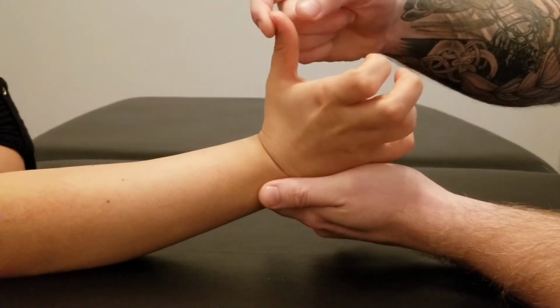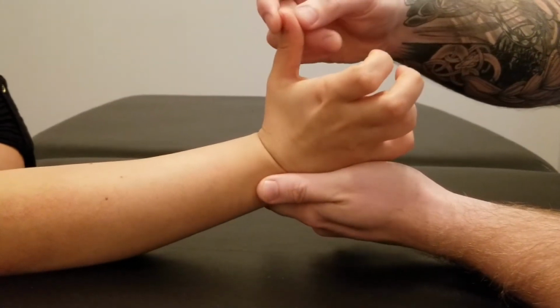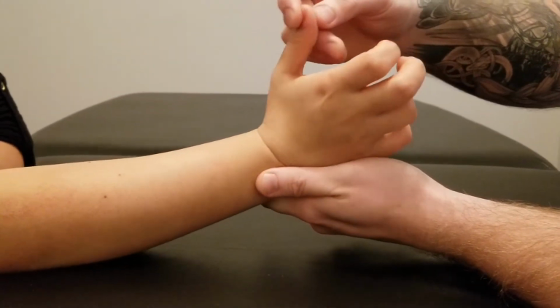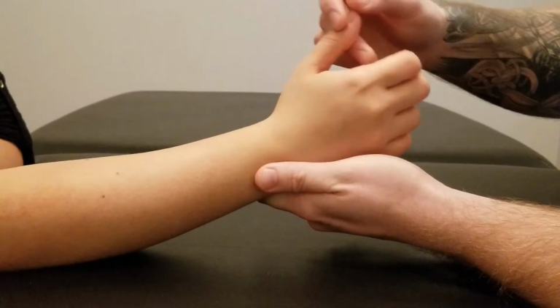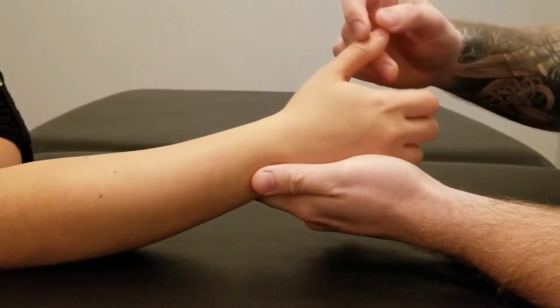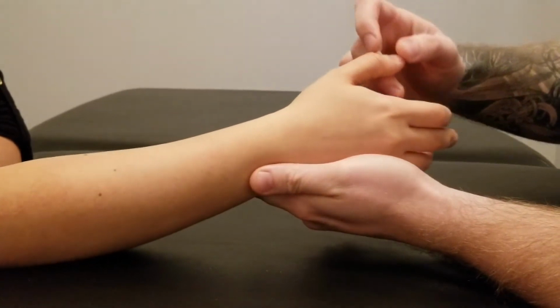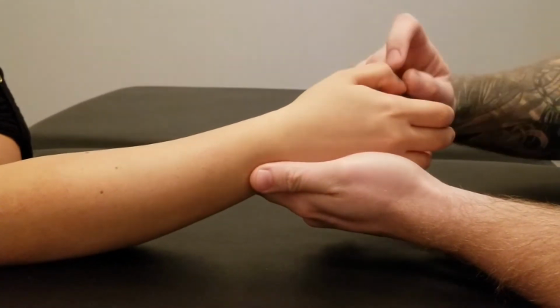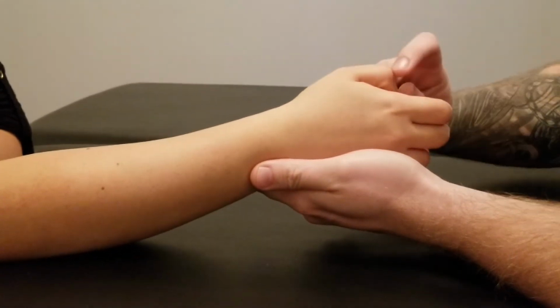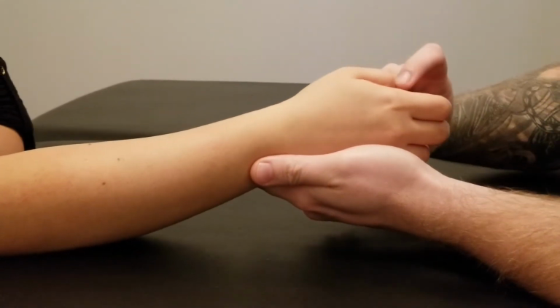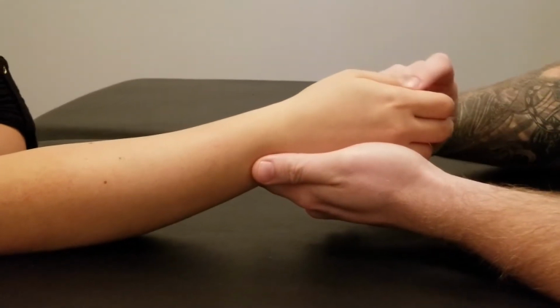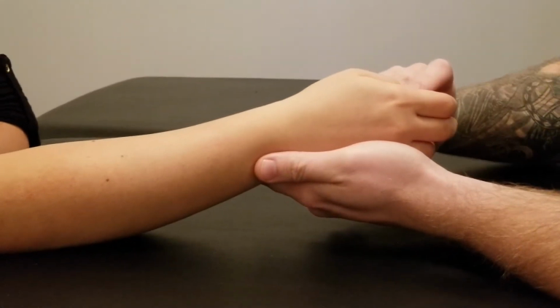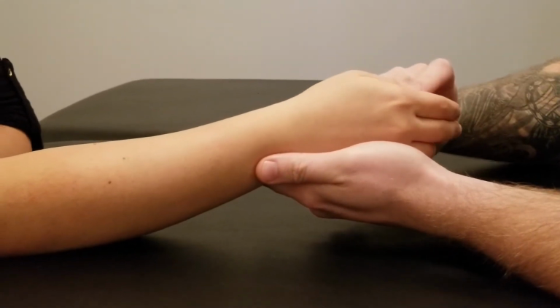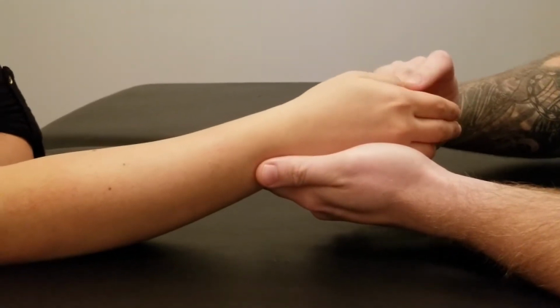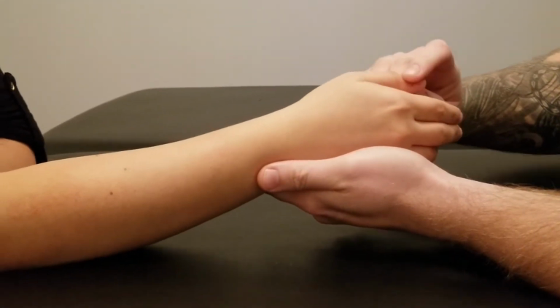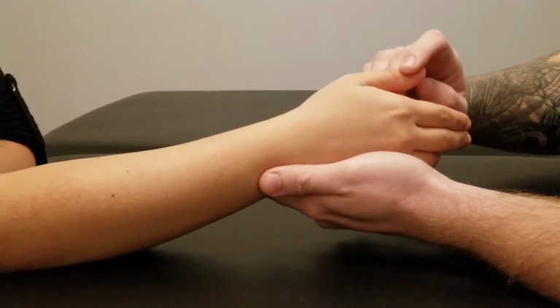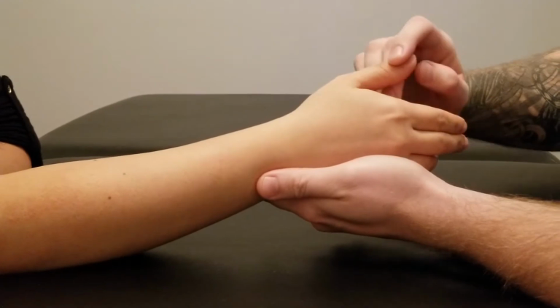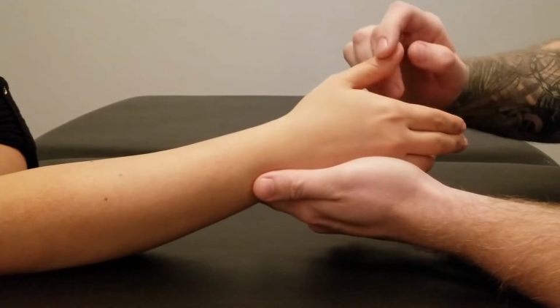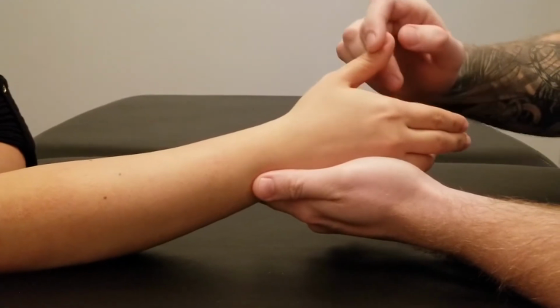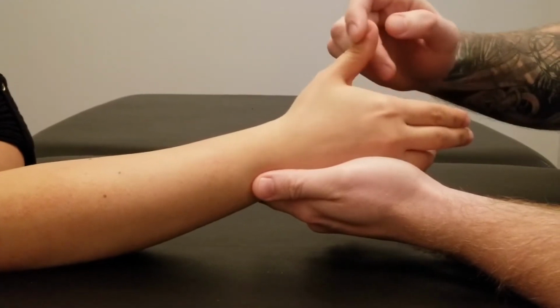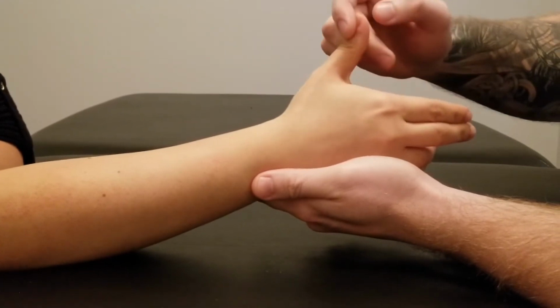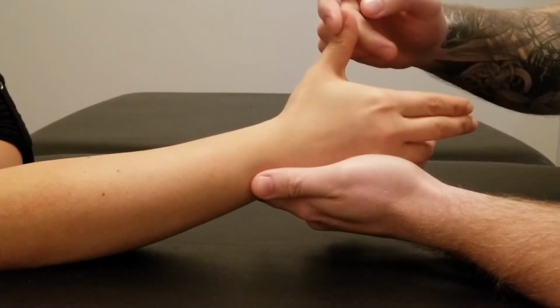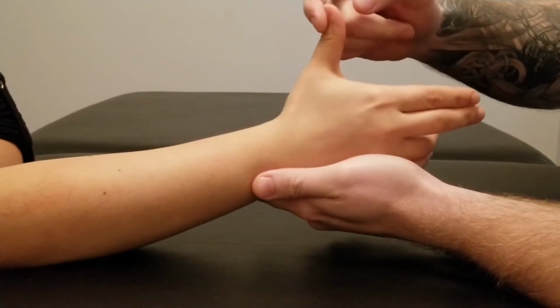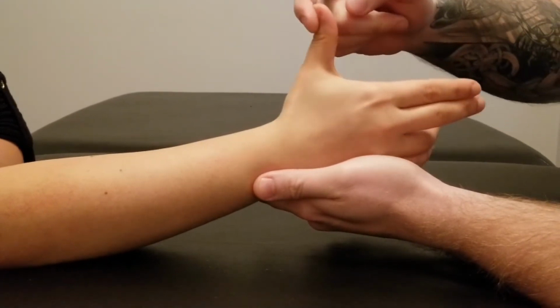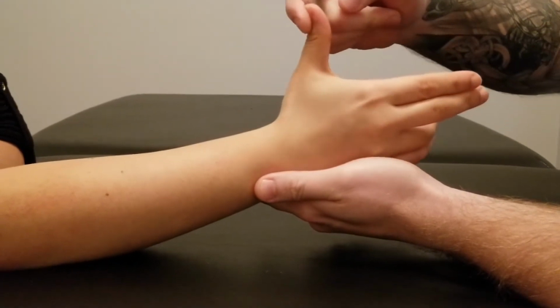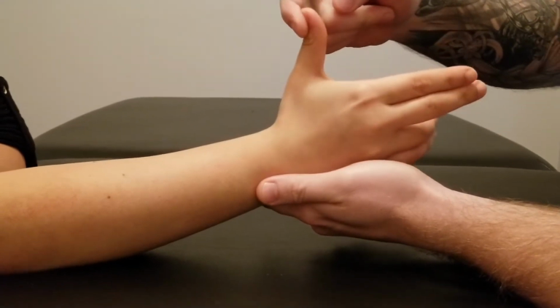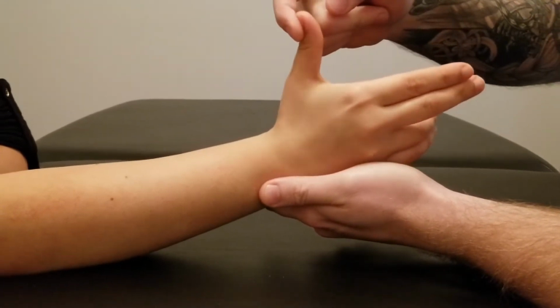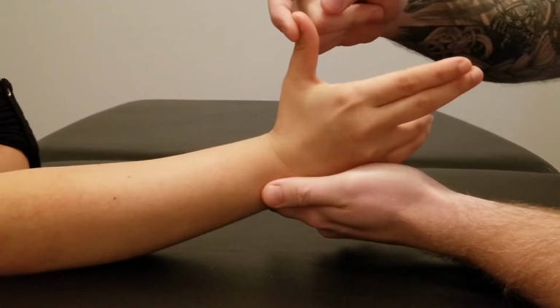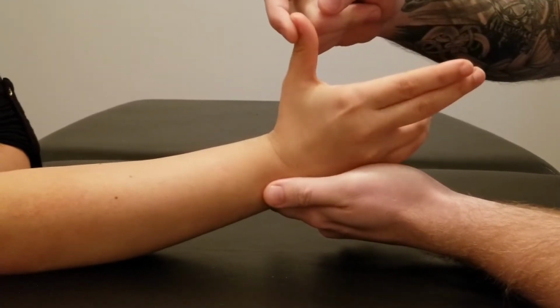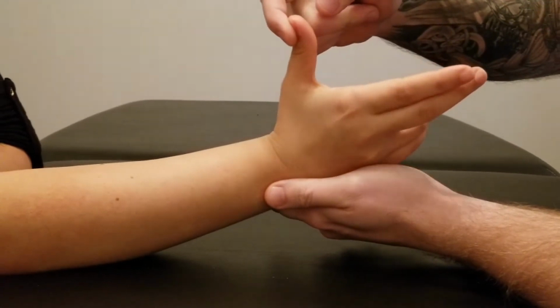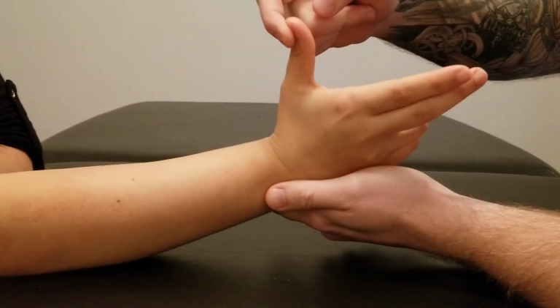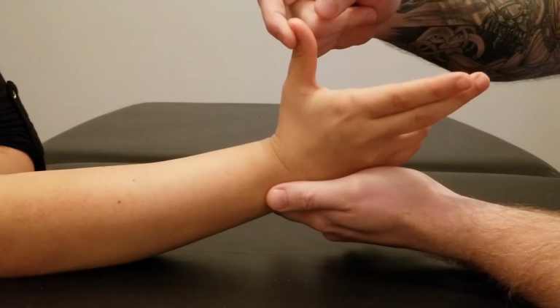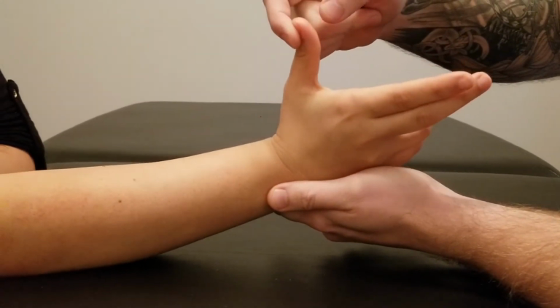Let's try that one more time, a little bit smoother this time. So extend against me — extend, extend, extend — and the wrist motion.